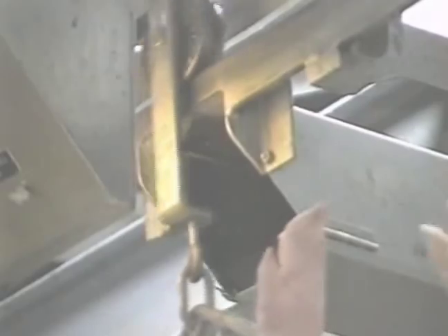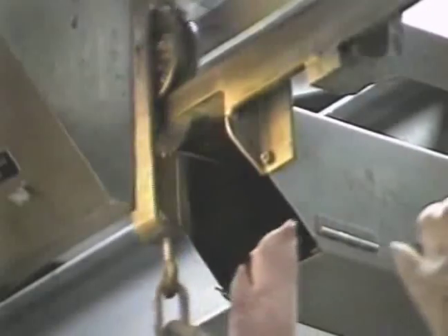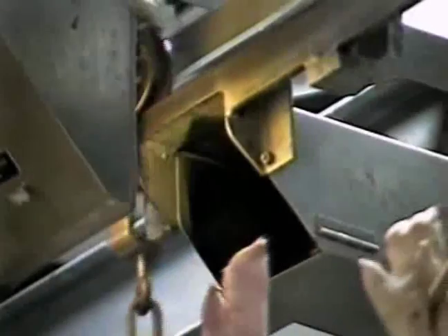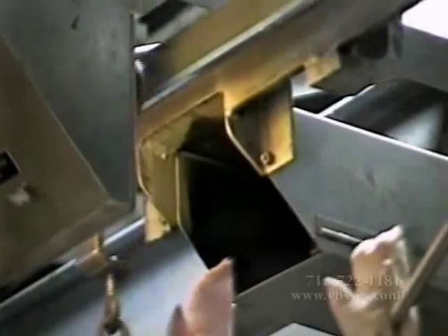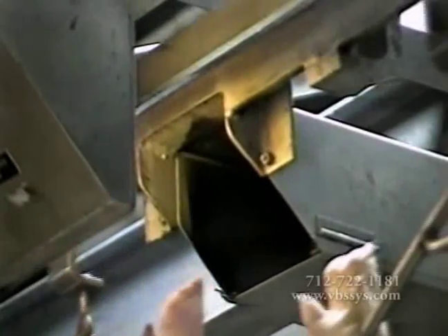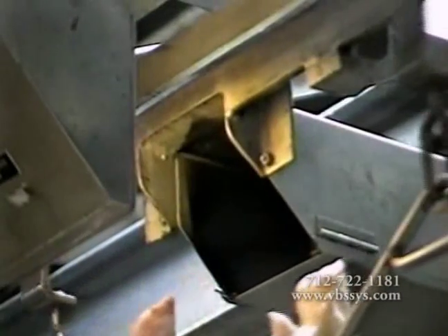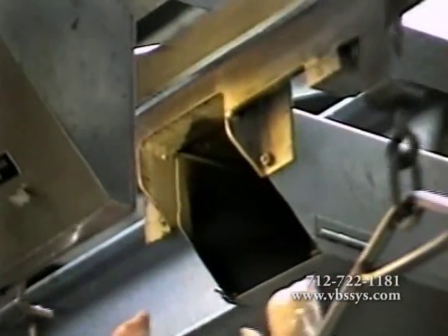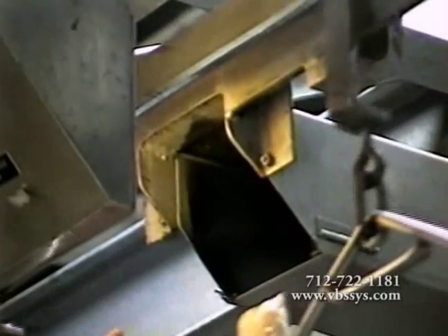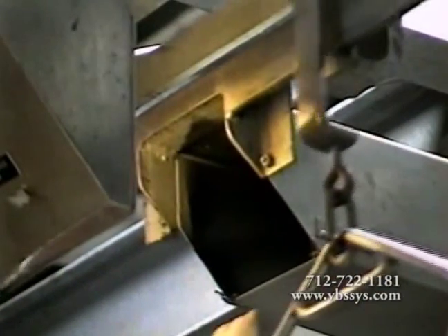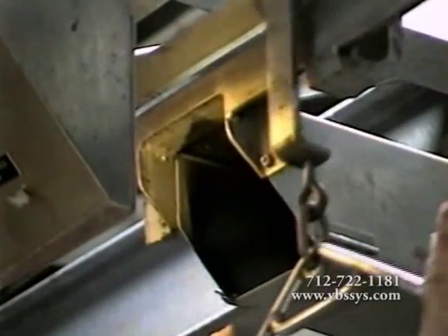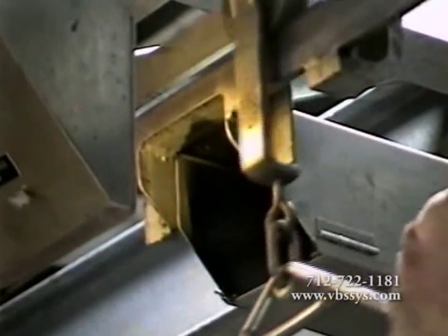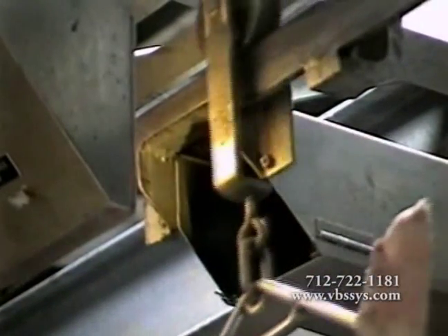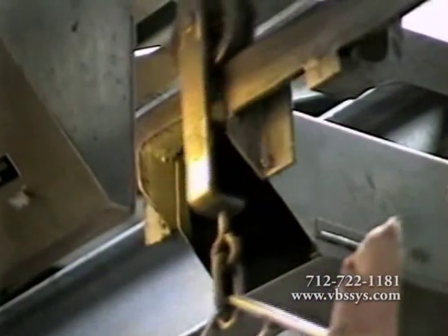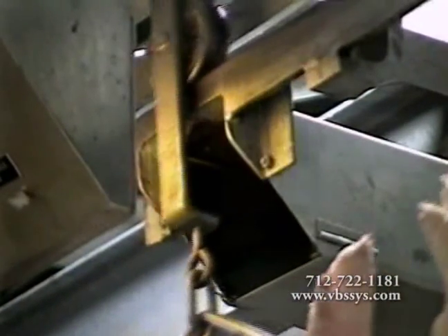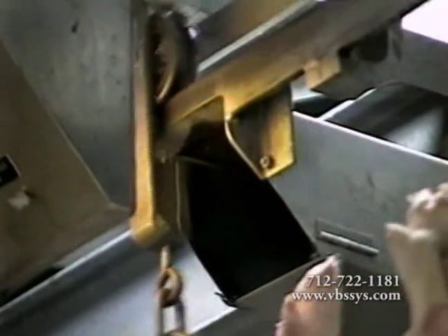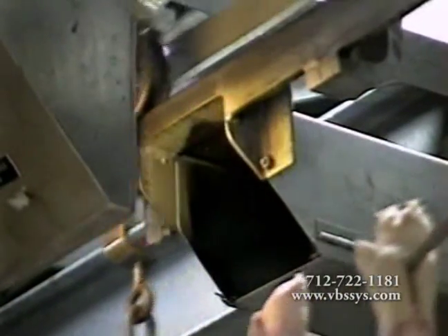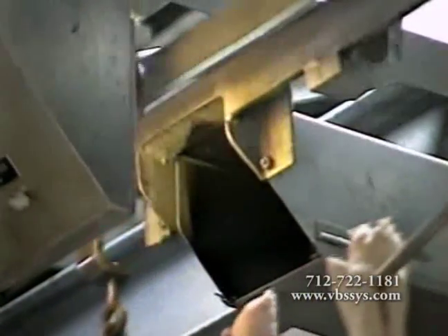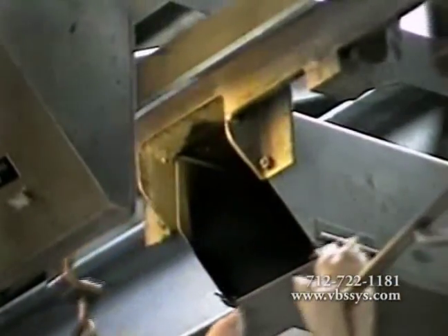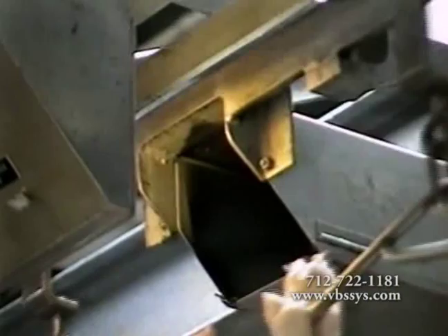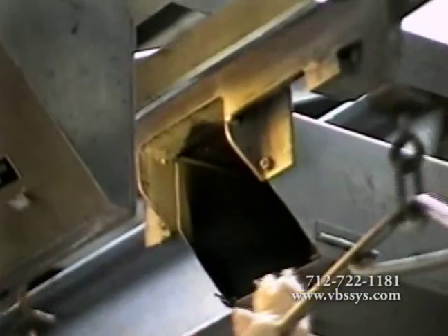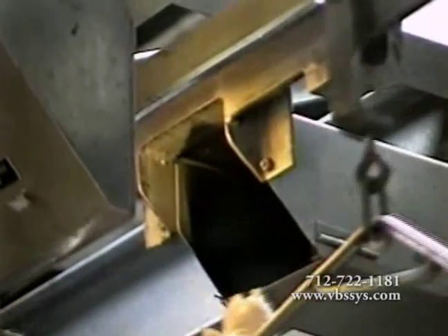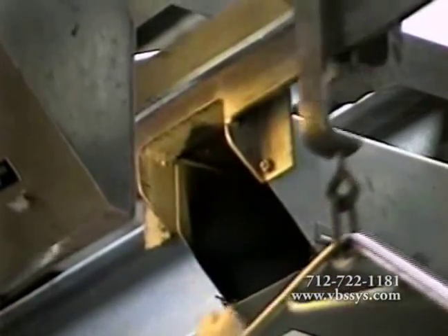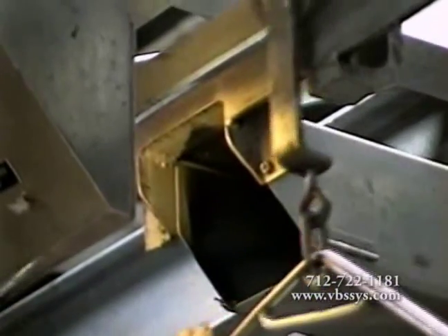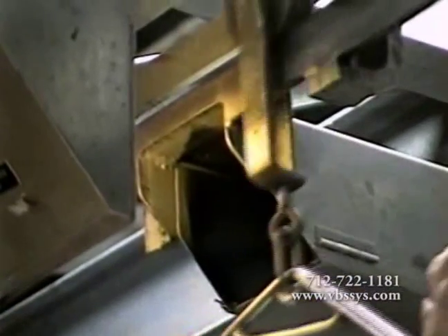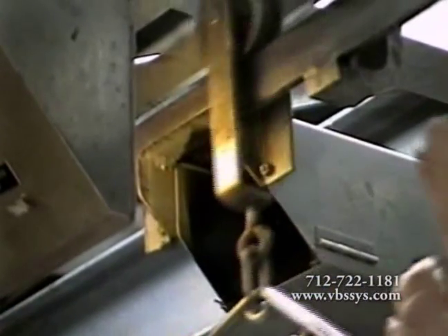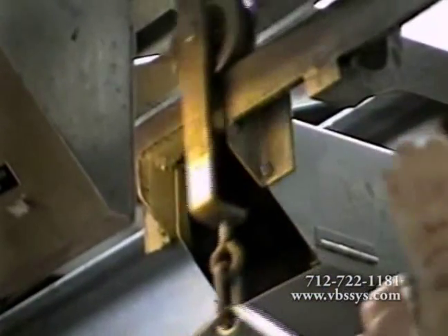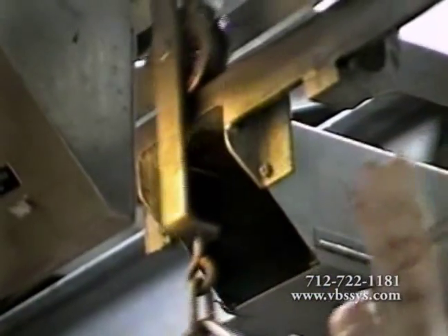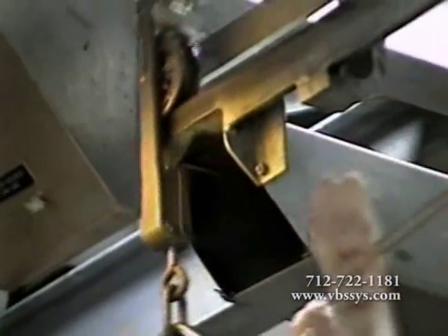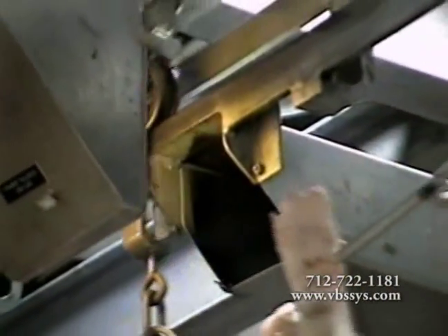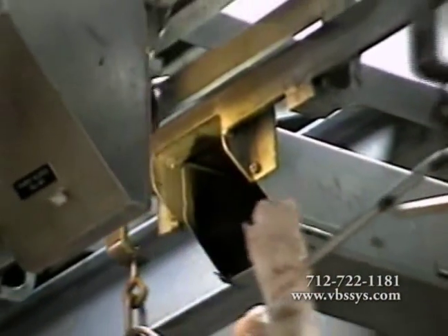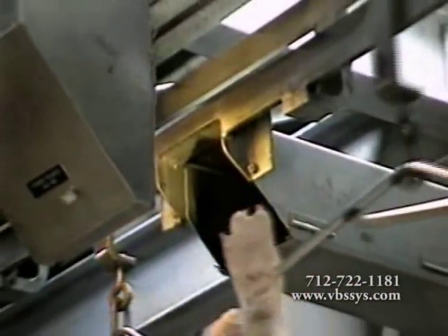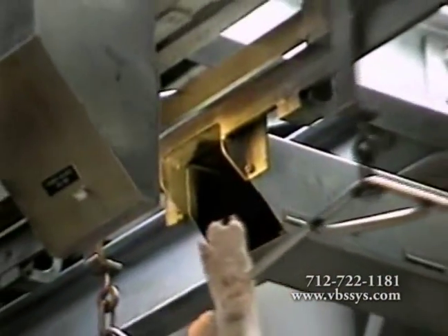Automated Systems Technology and Design presents TrolleyVision, a positive individual trolley identification and tracking system.